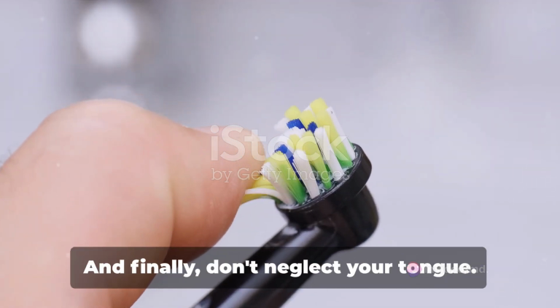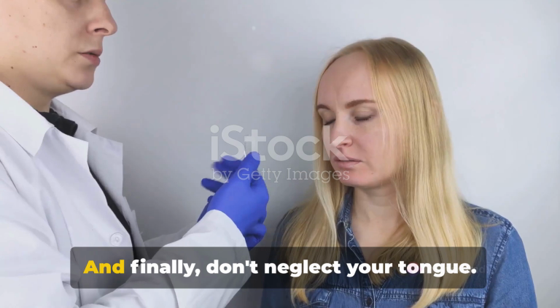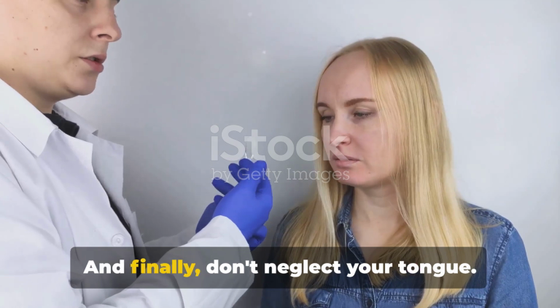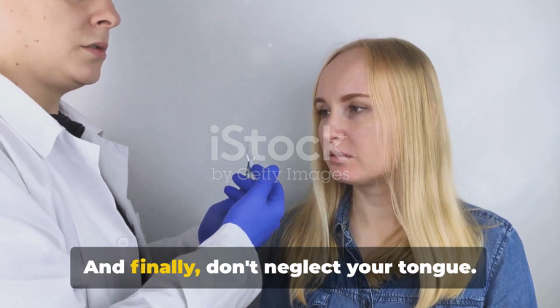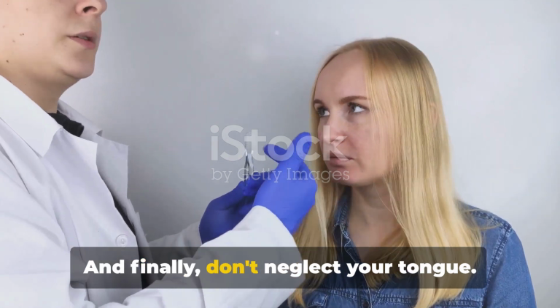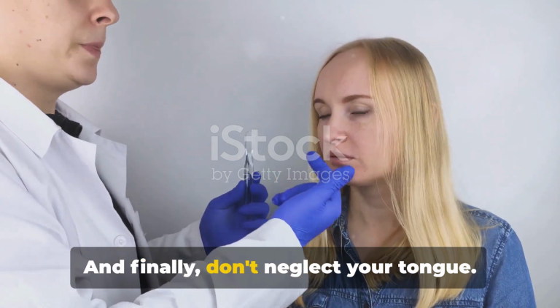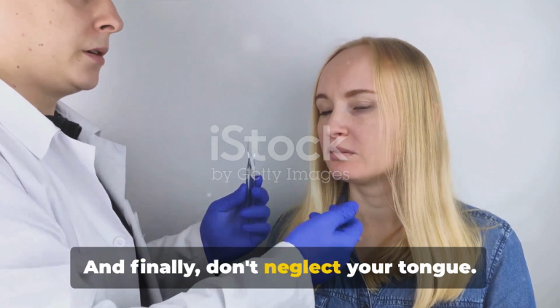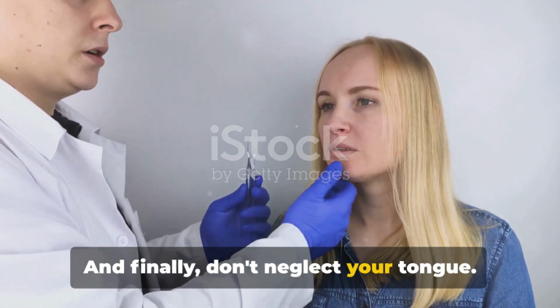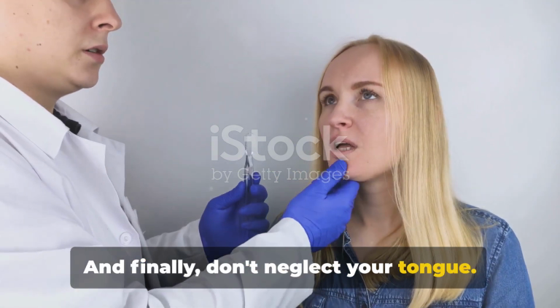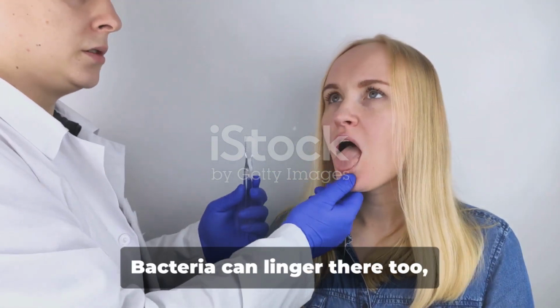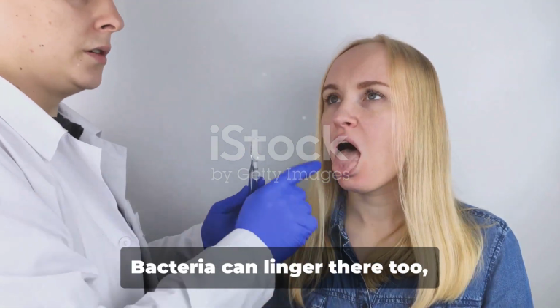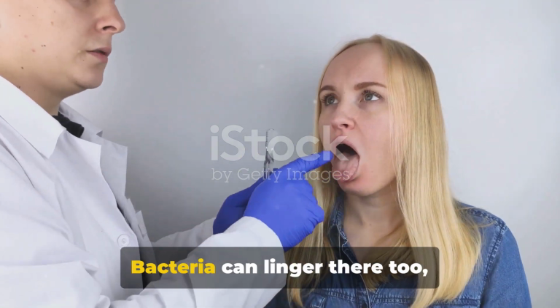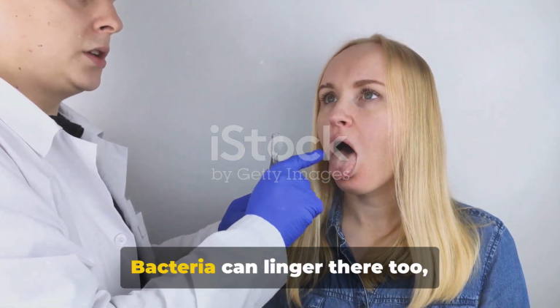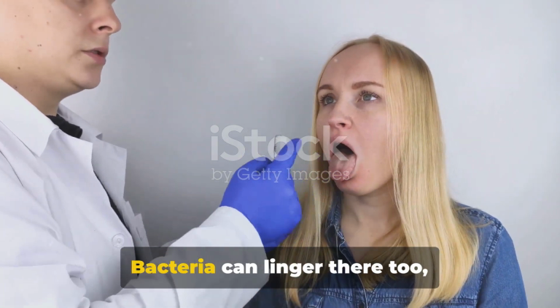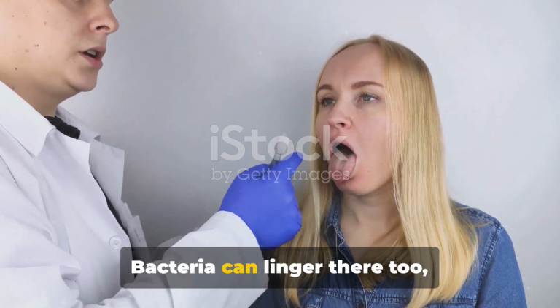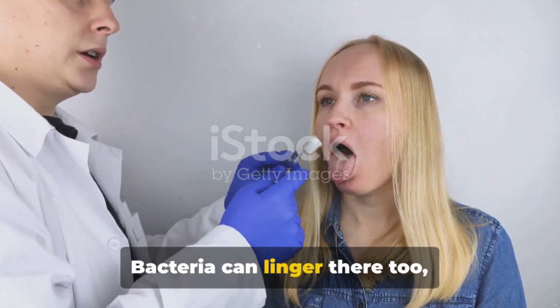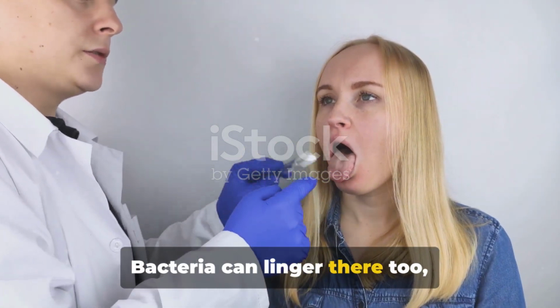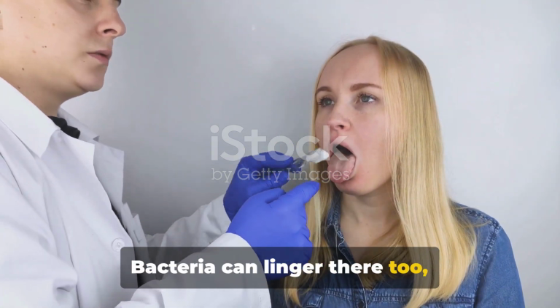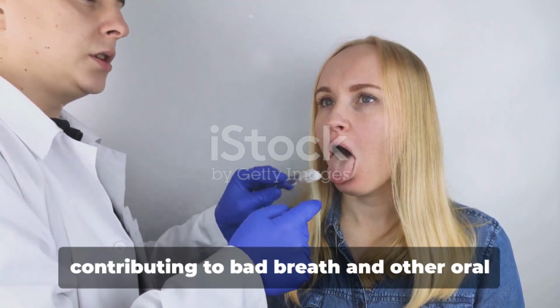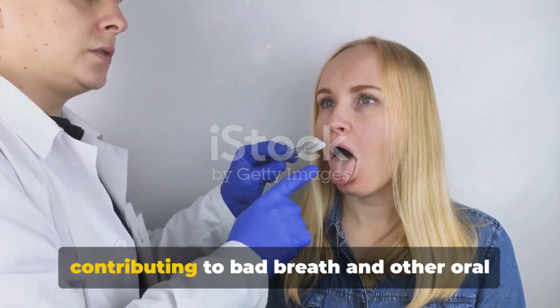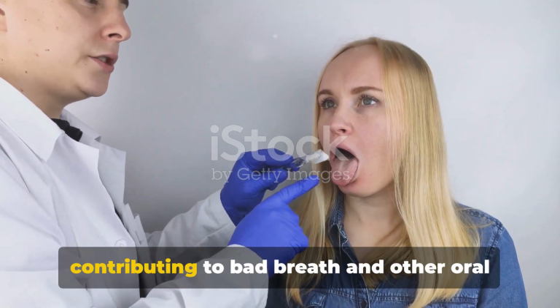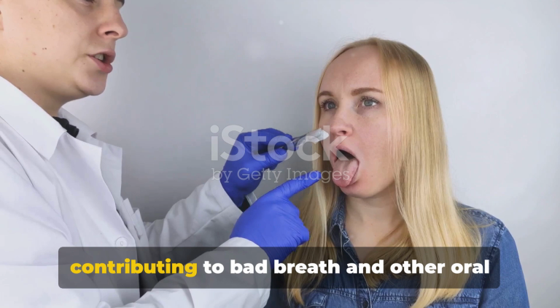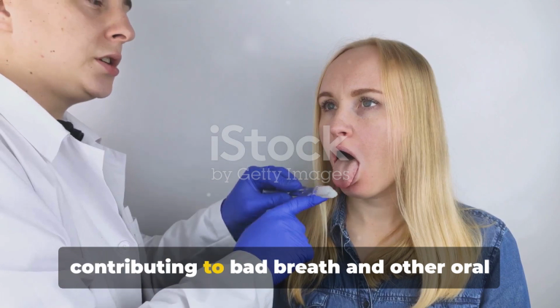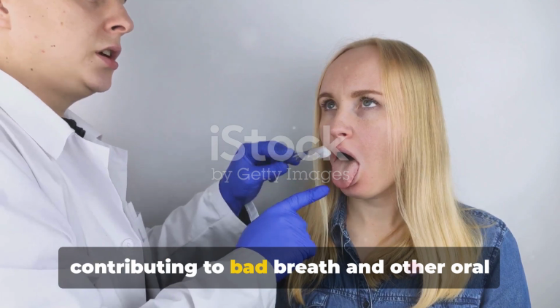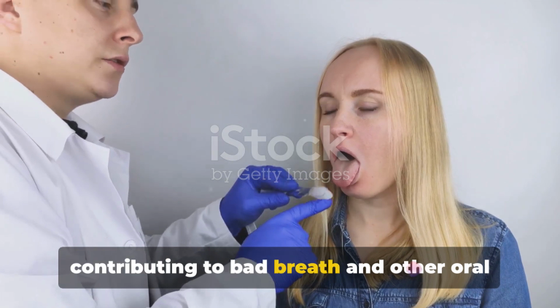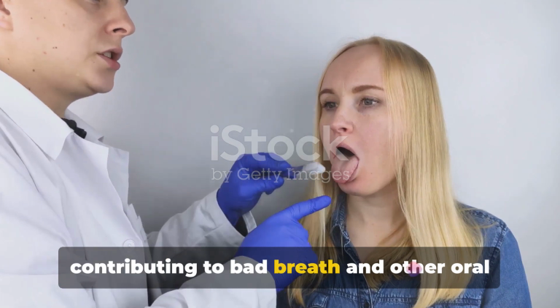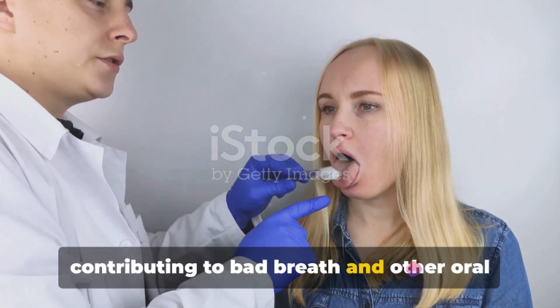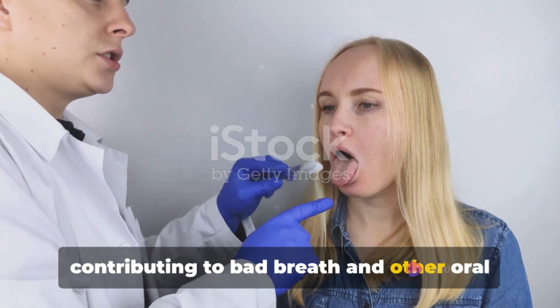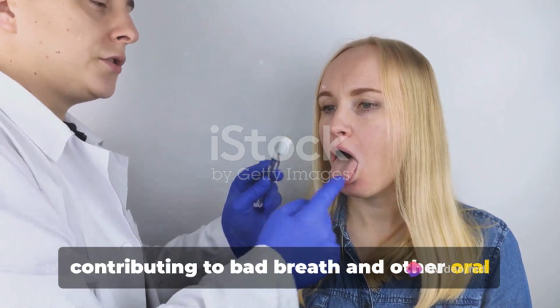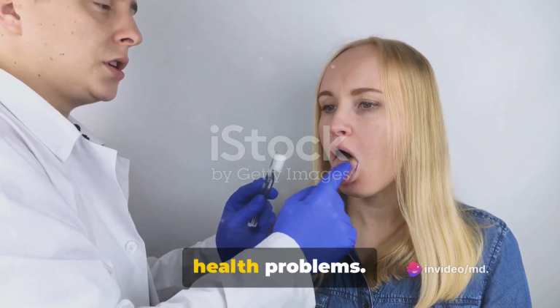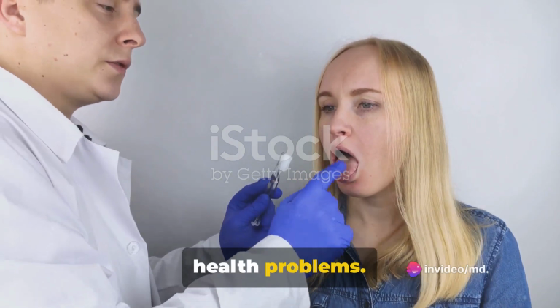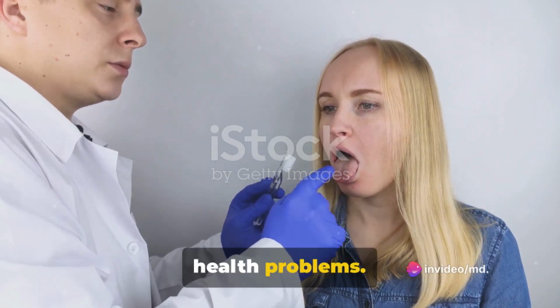And finally, don't neglect your tongue. Bacteria can linger there too, contributing to bad breath and other oral health problems.